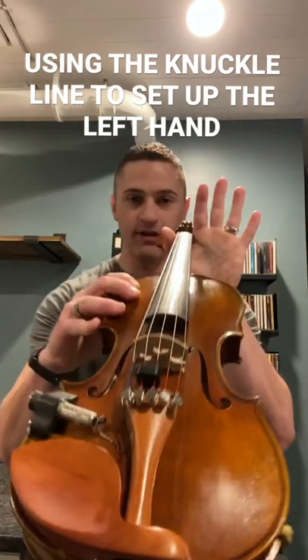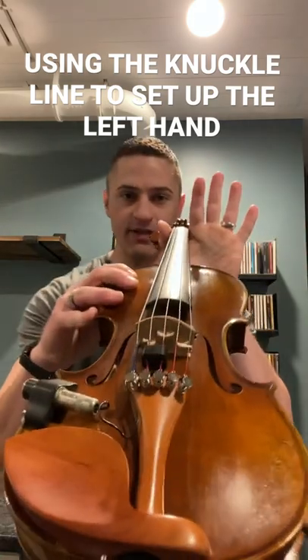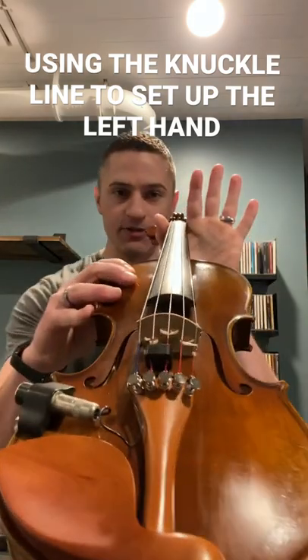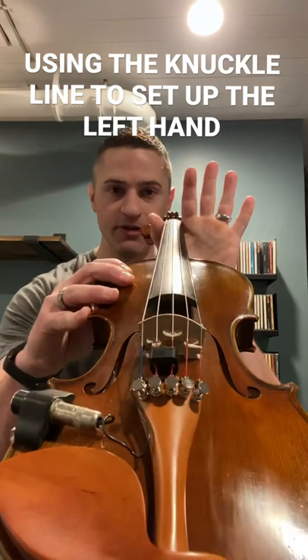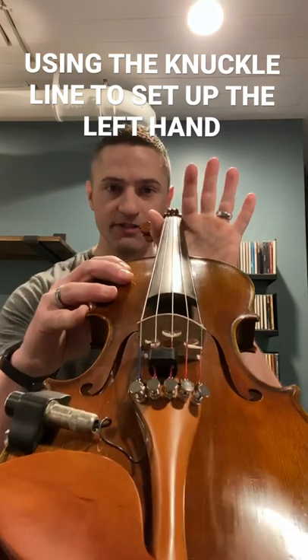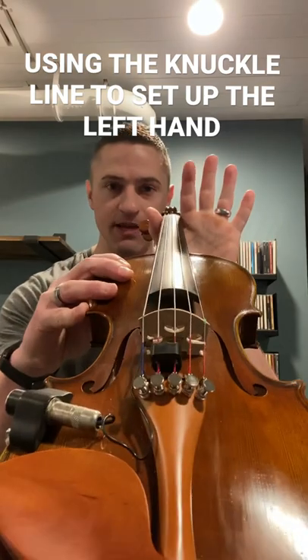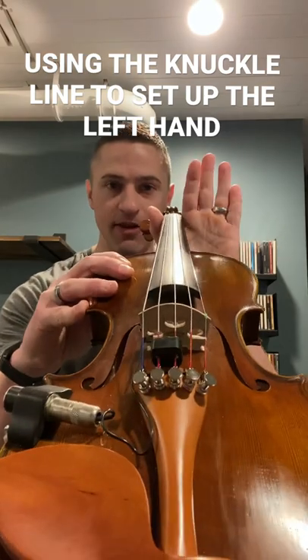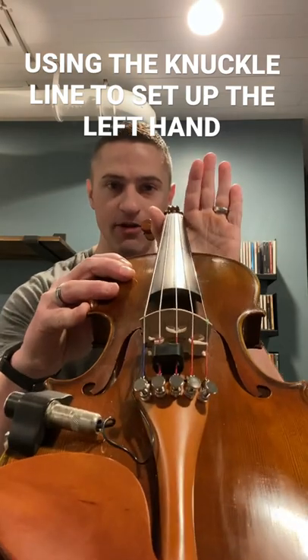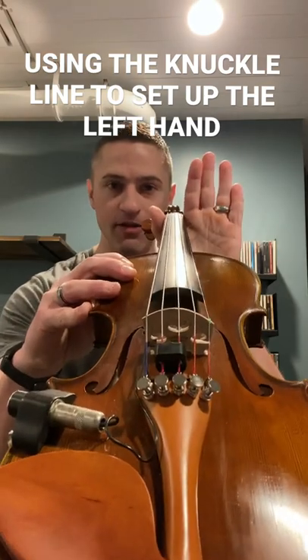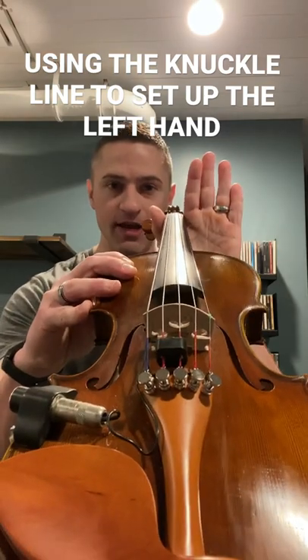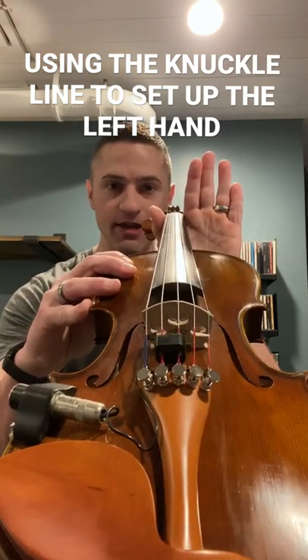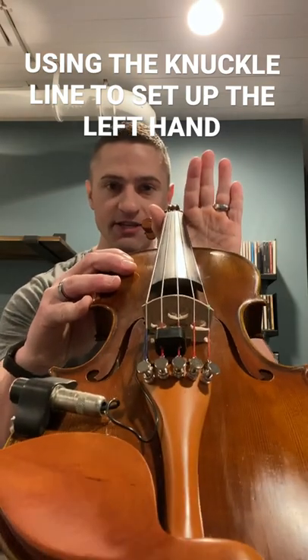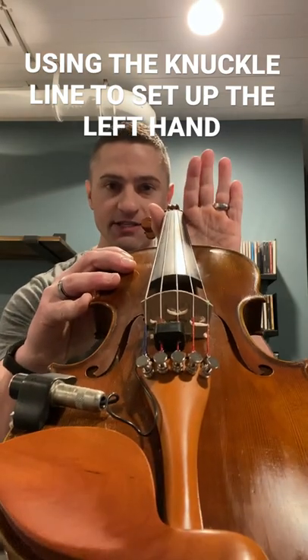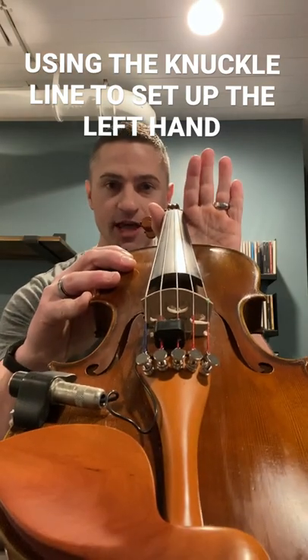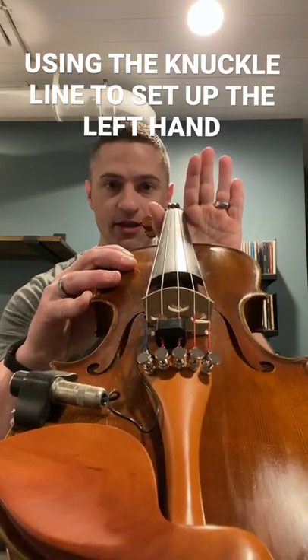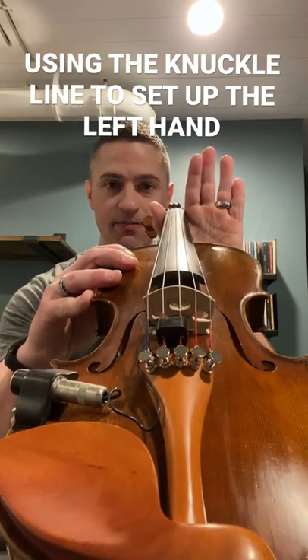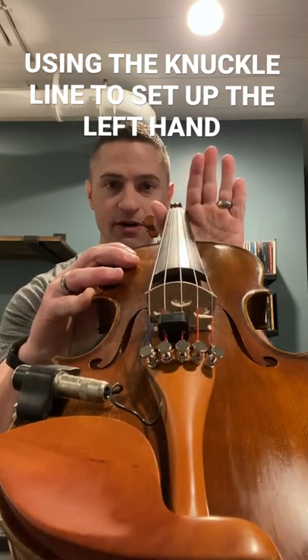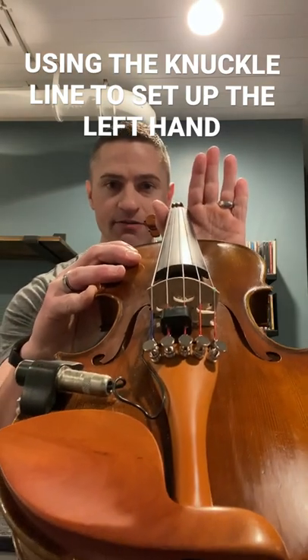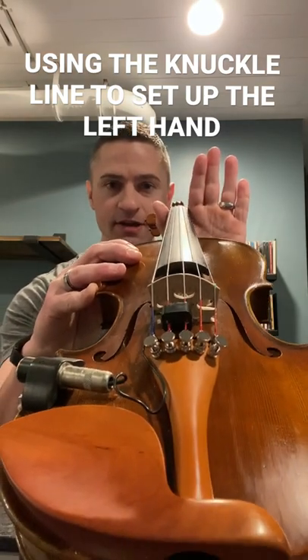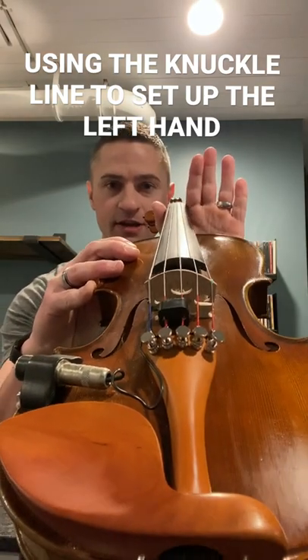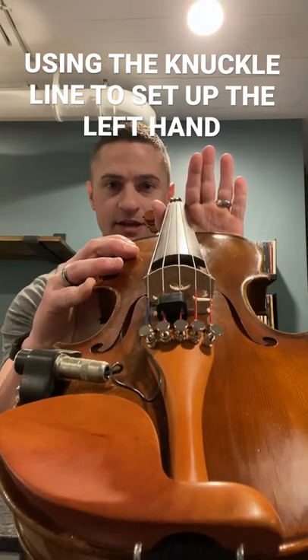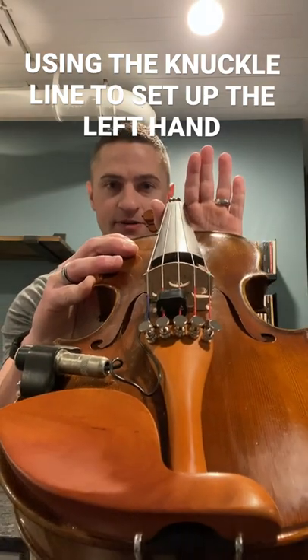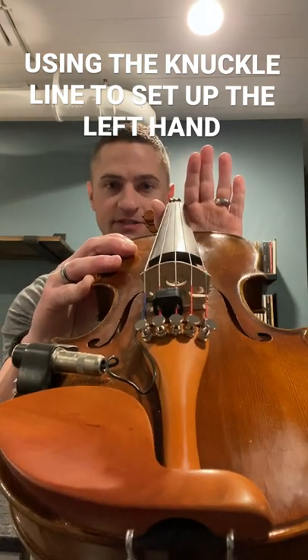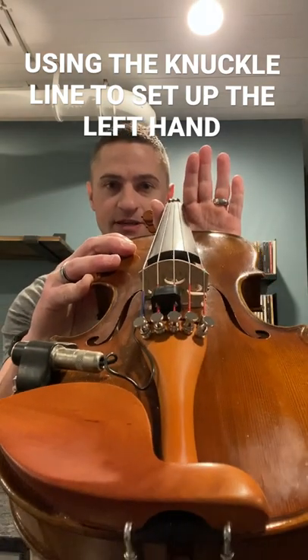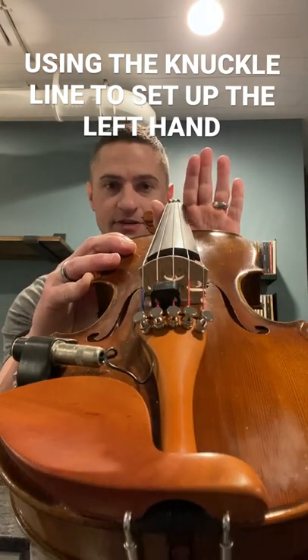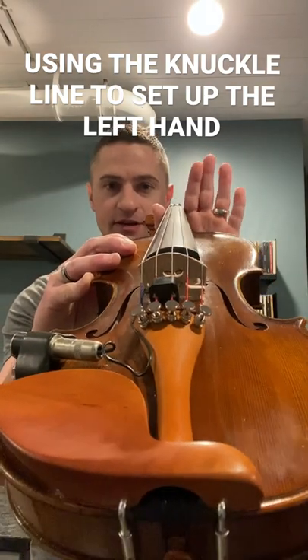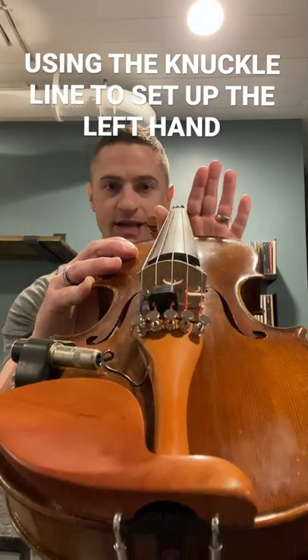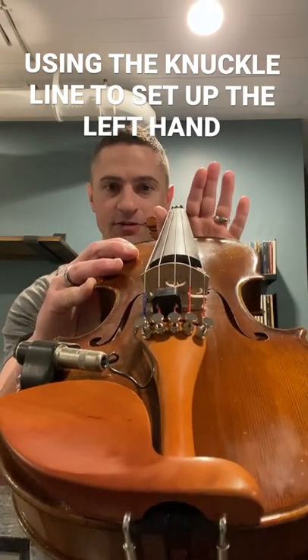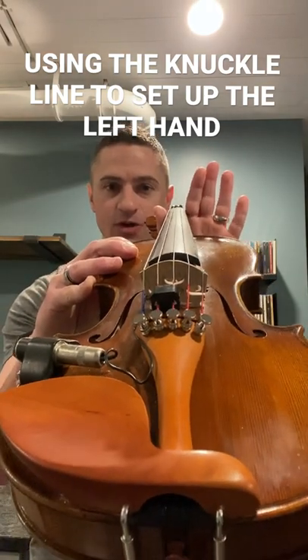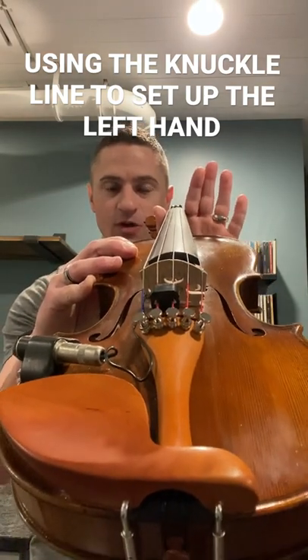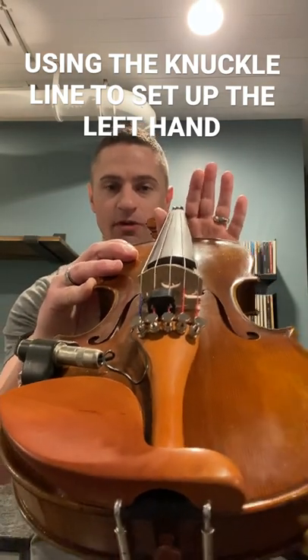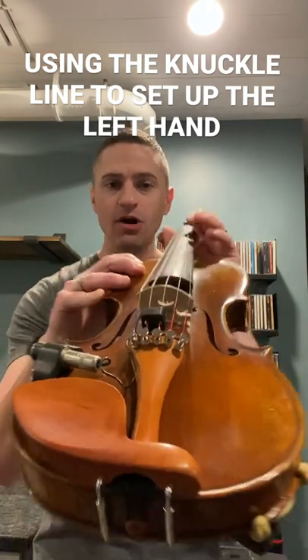You can see my knuckle line is slightly above, here it's even, and now it's going below.